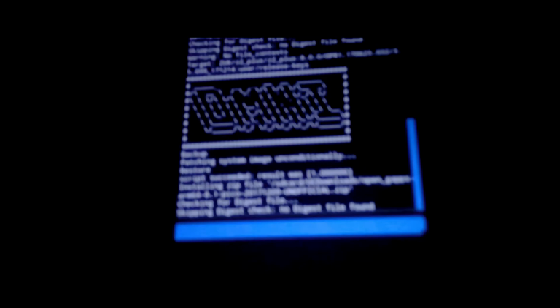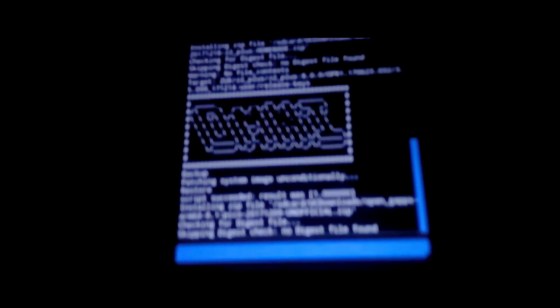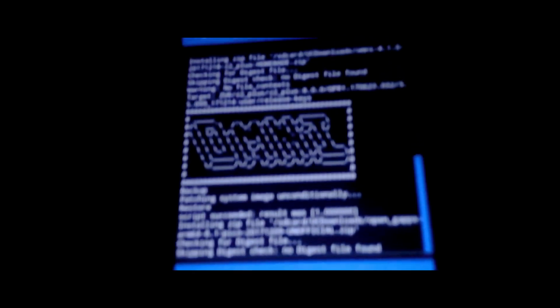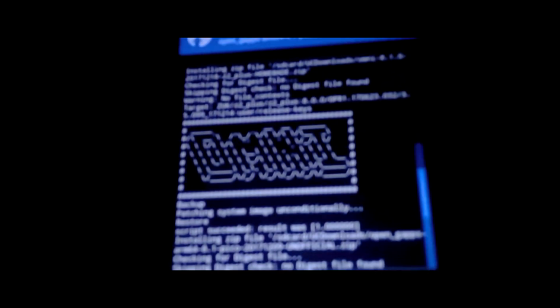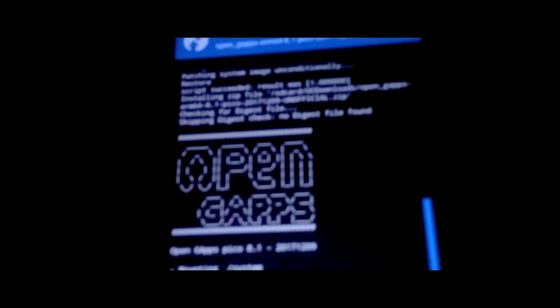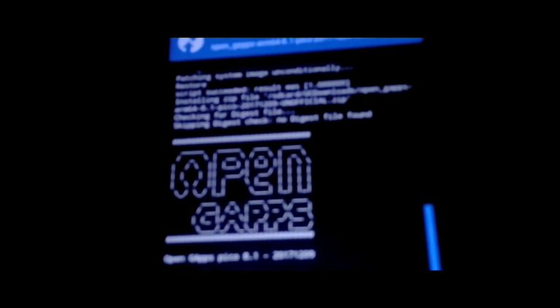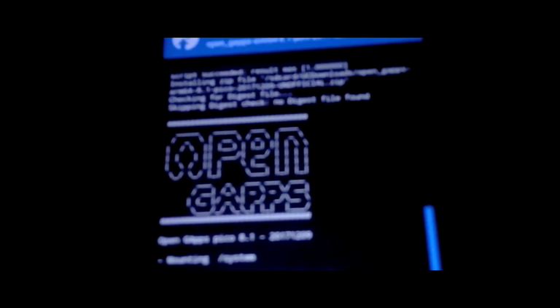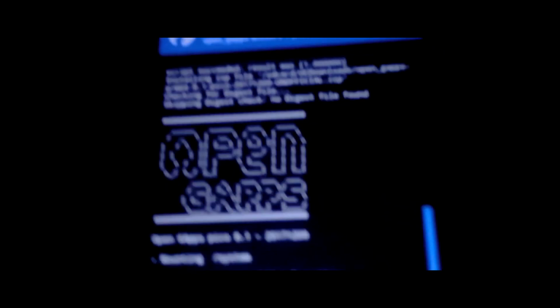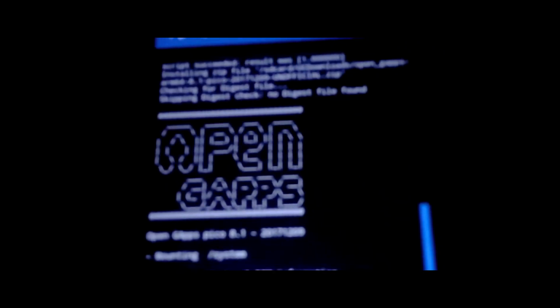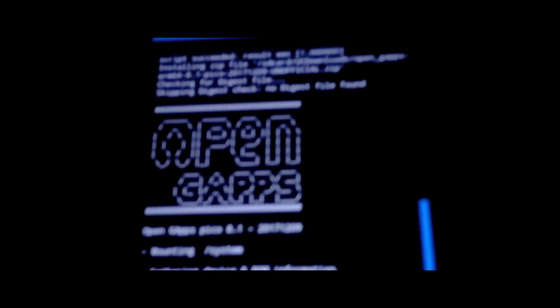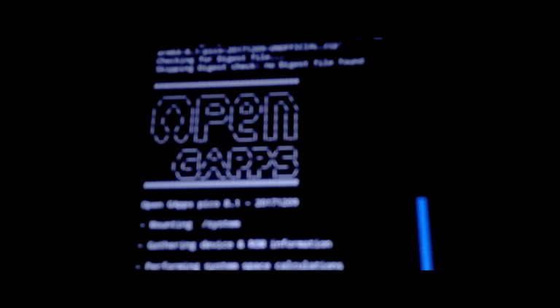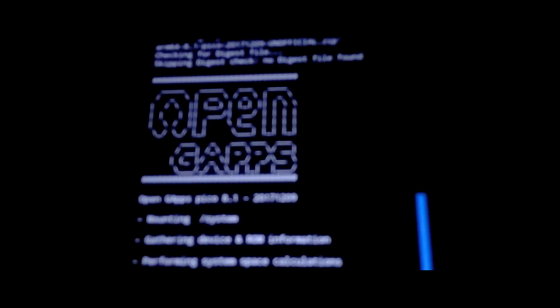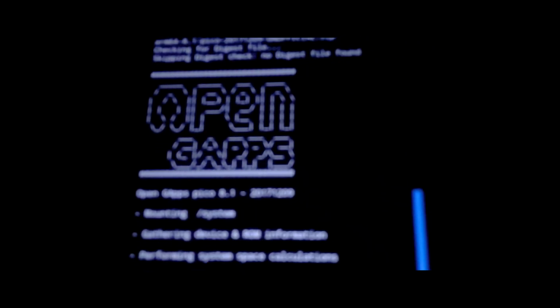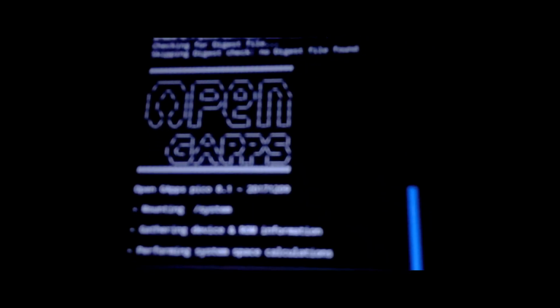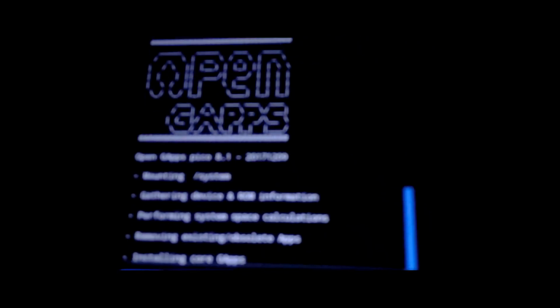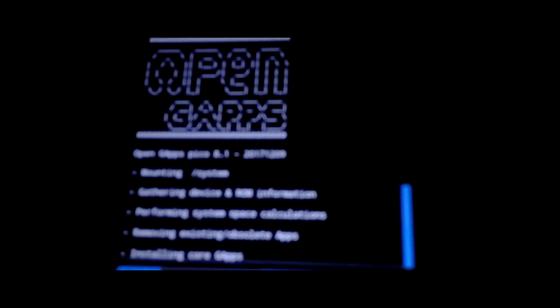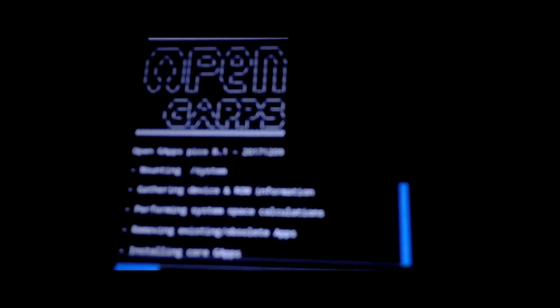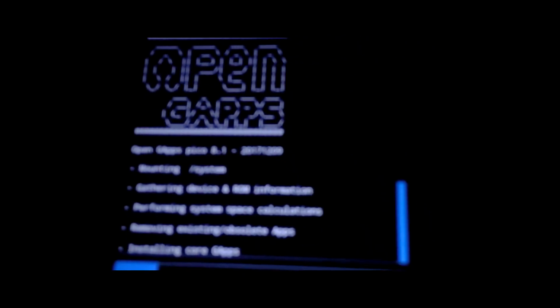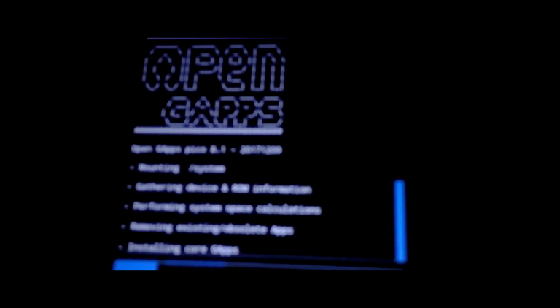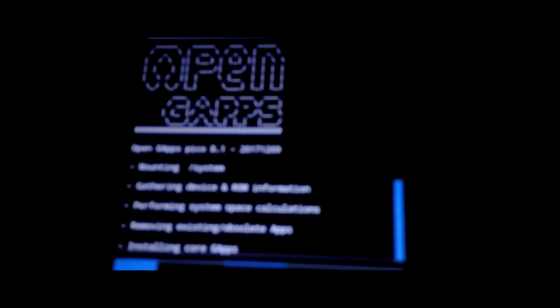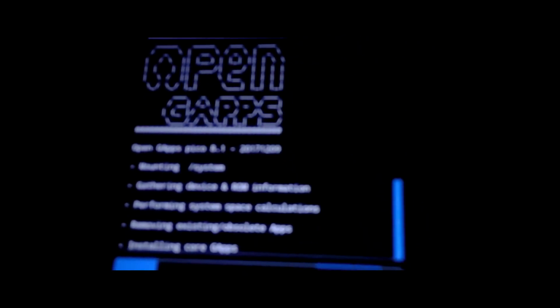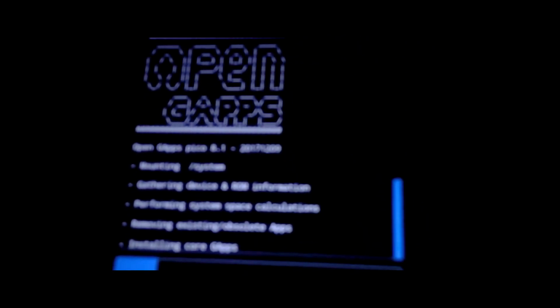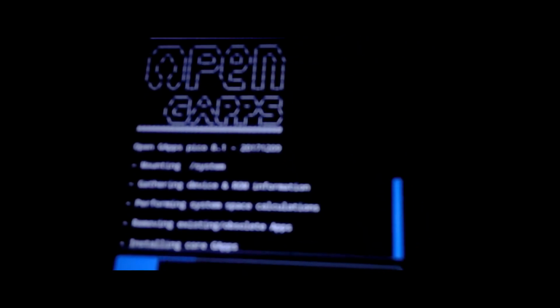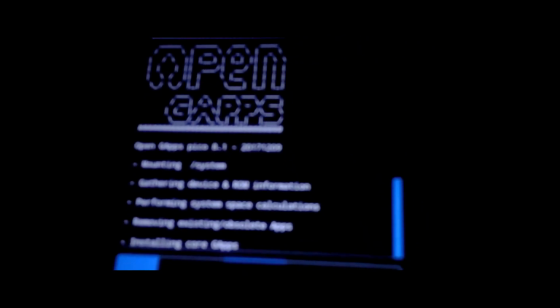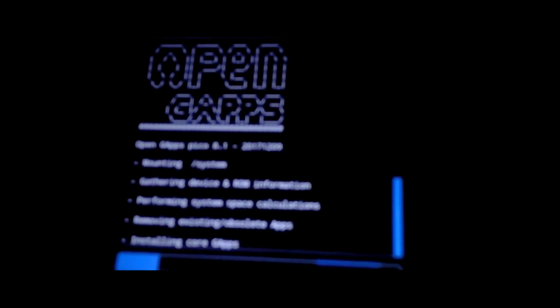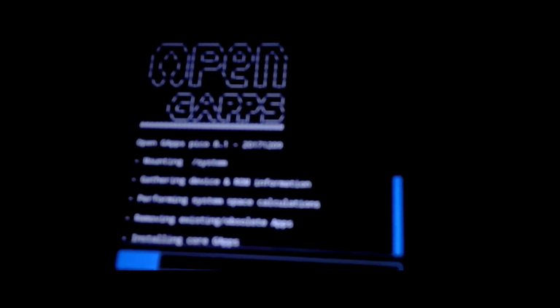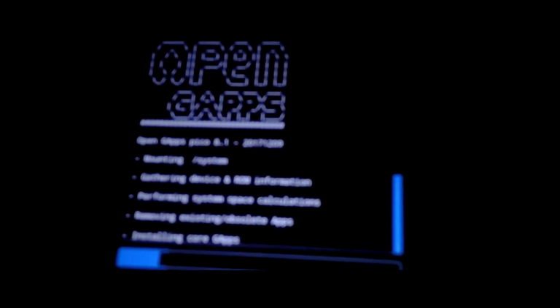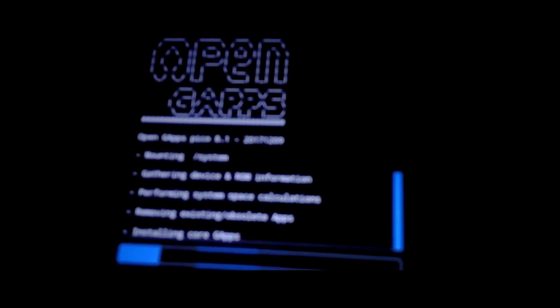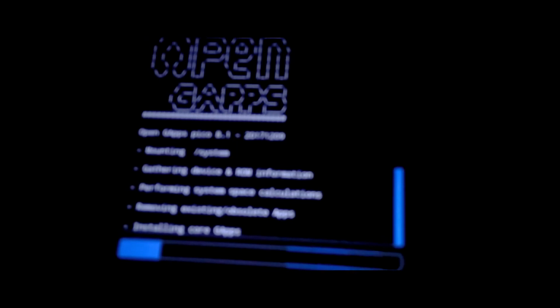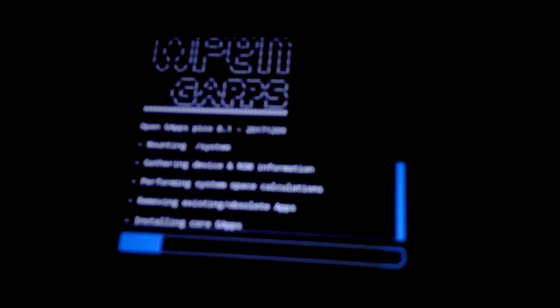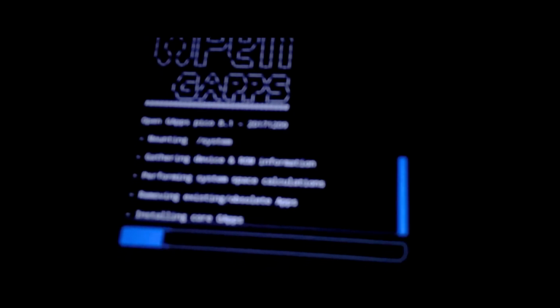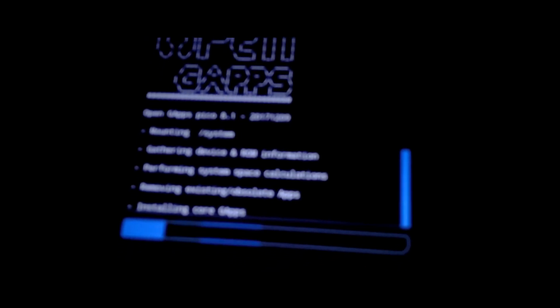If you face an error saying Error 7, just flash the latest TWRP image and it will be fixed. Thank me later.